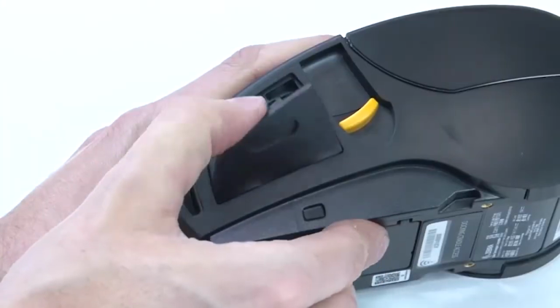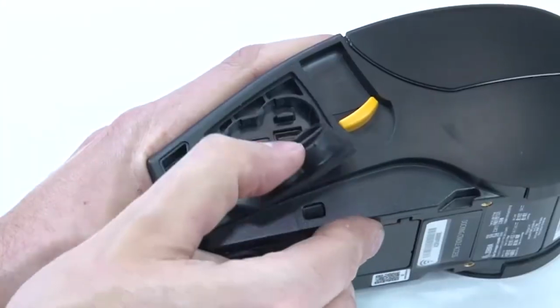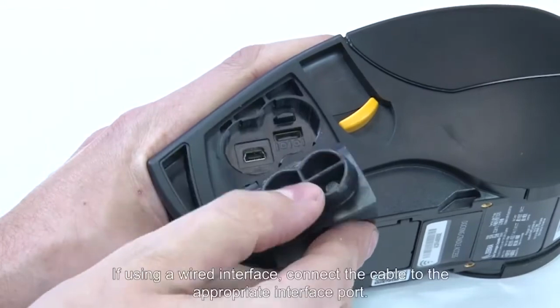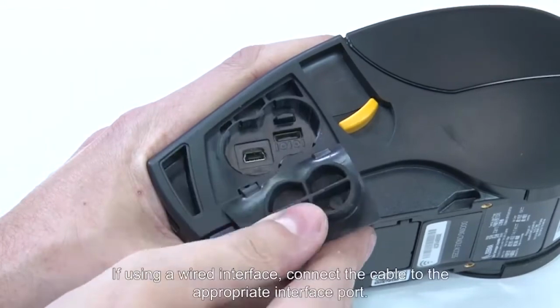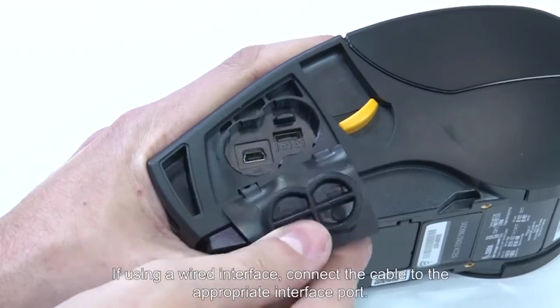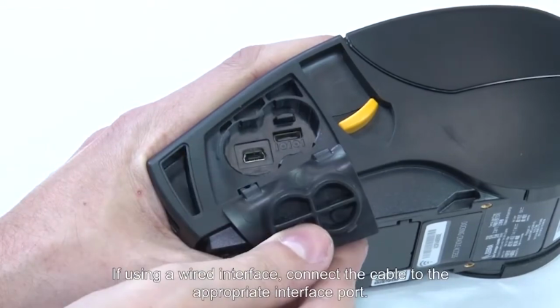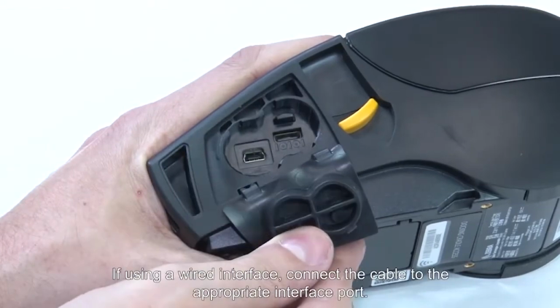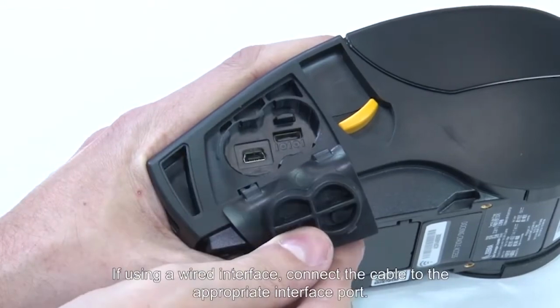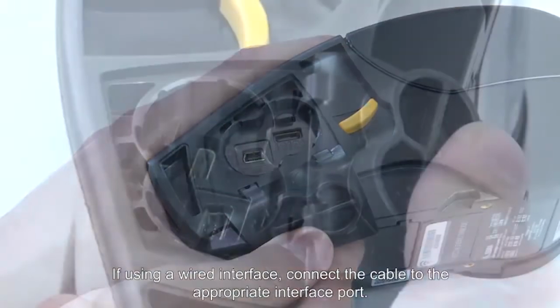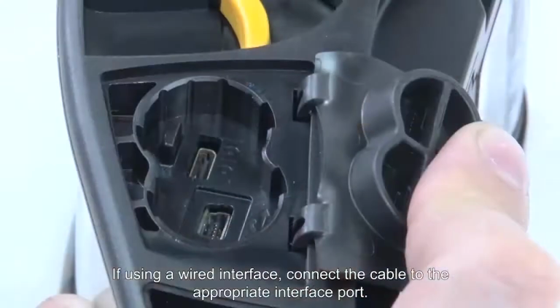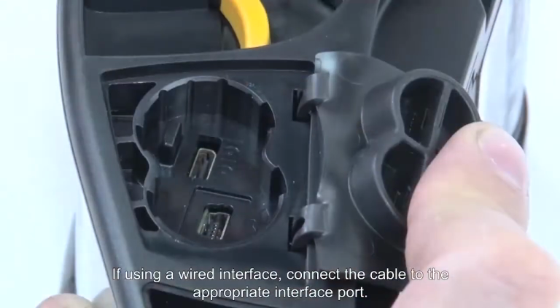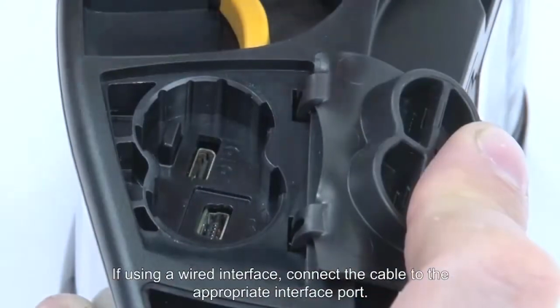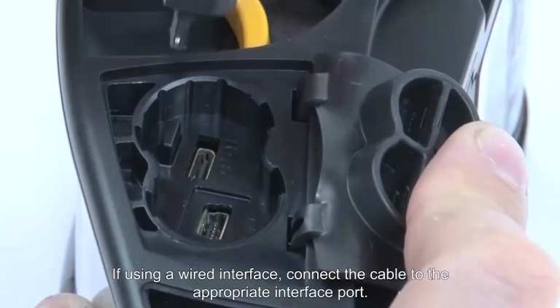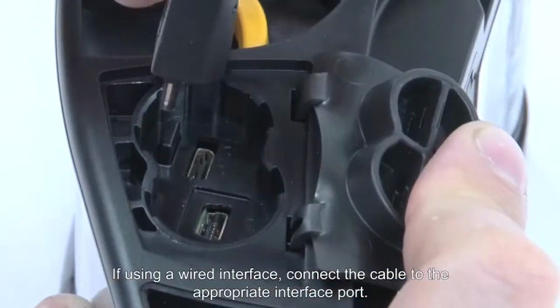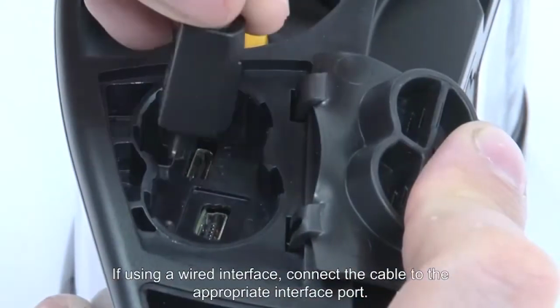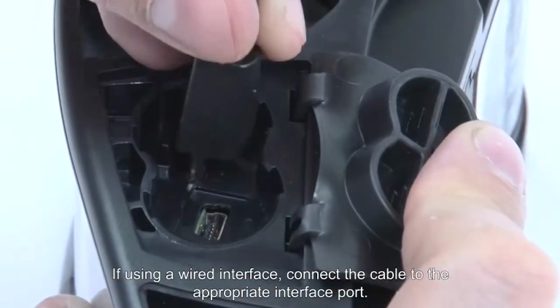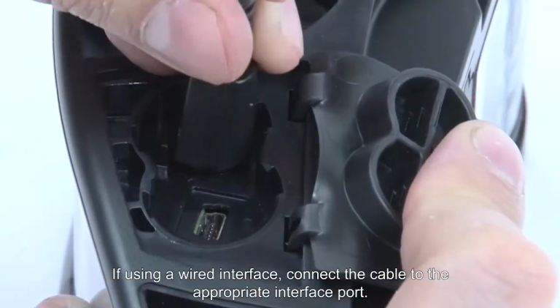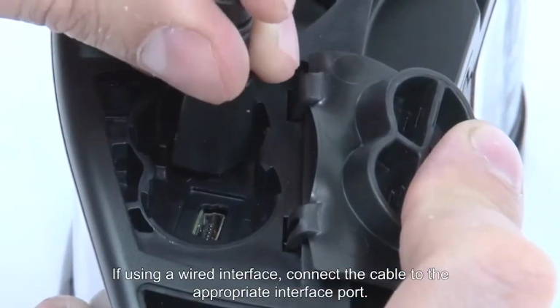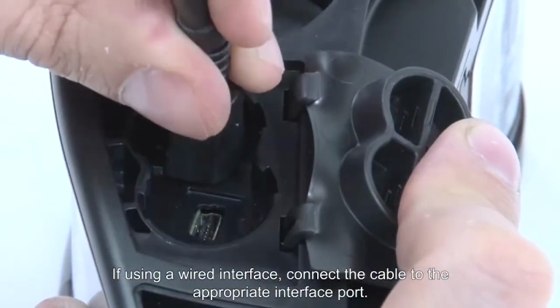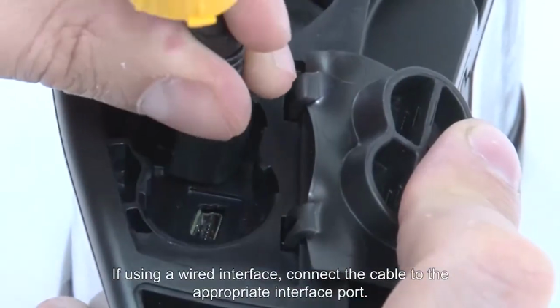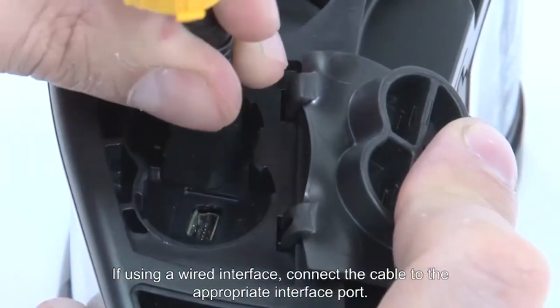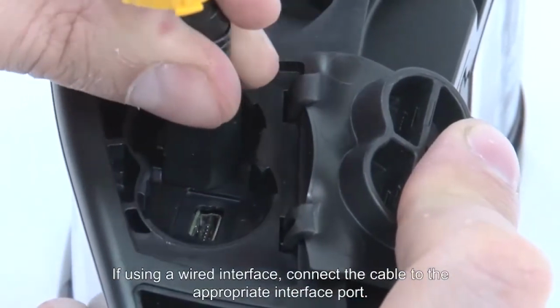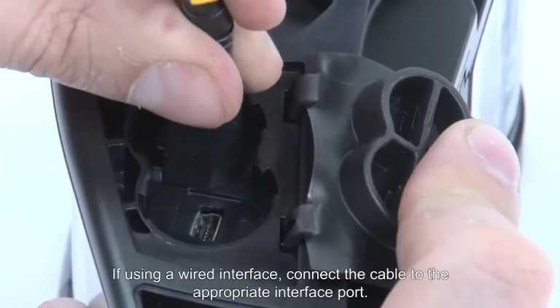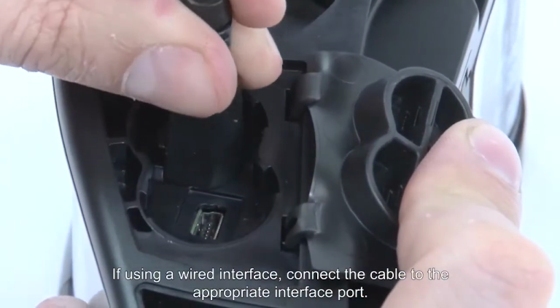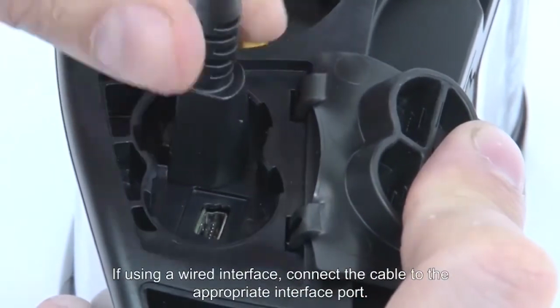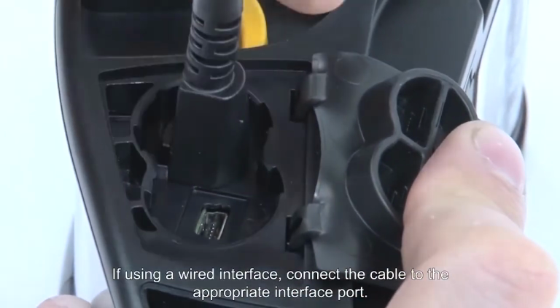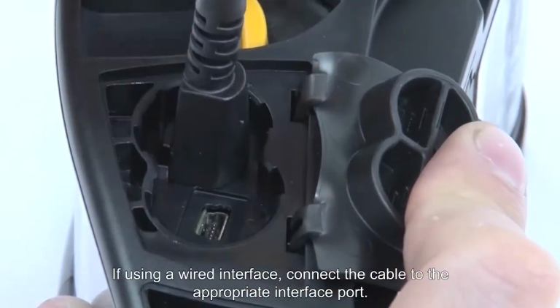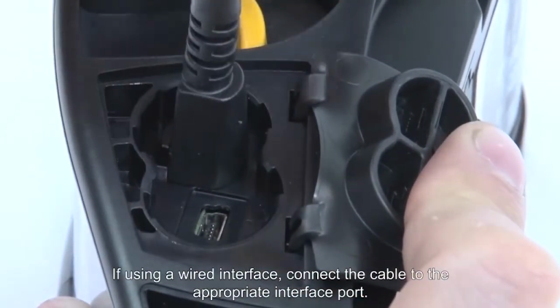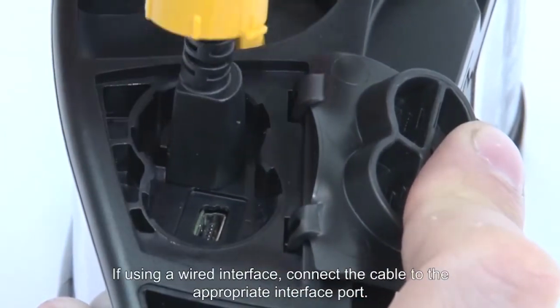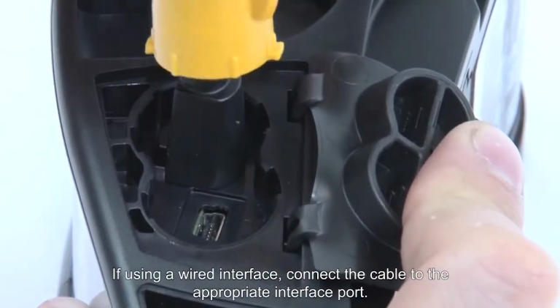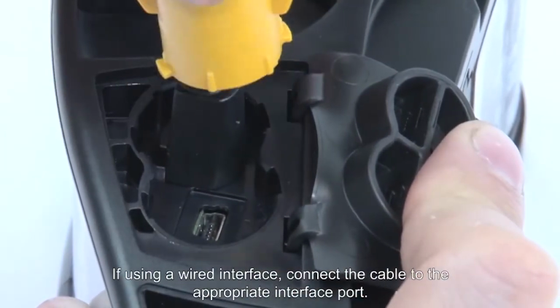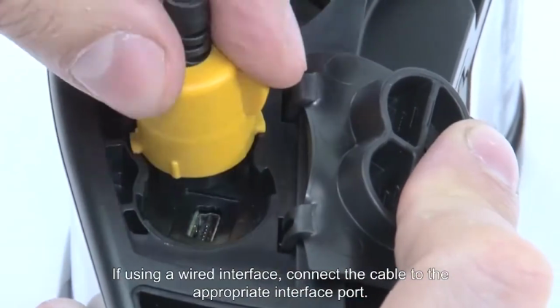If using a wired interface, connect the cable to the appropriate interface port.